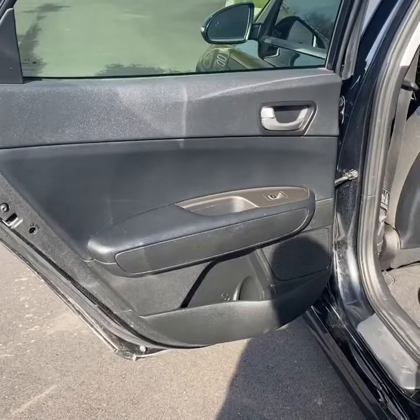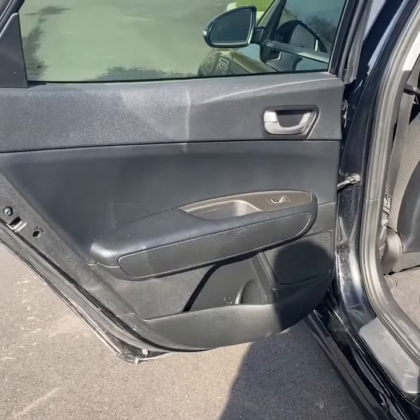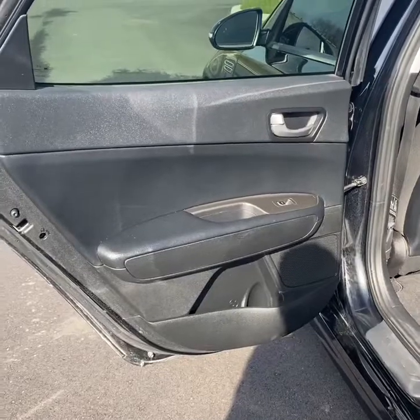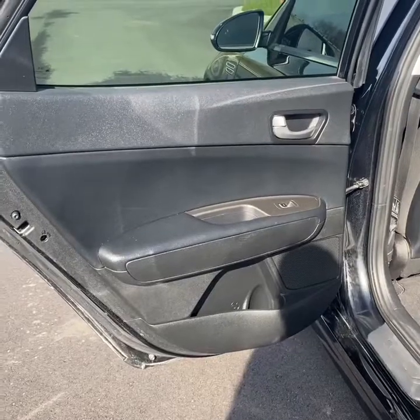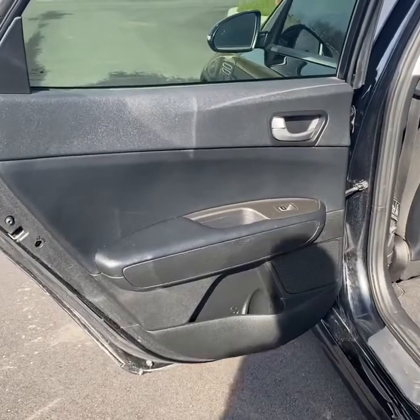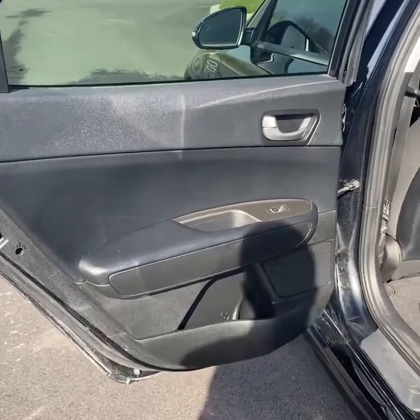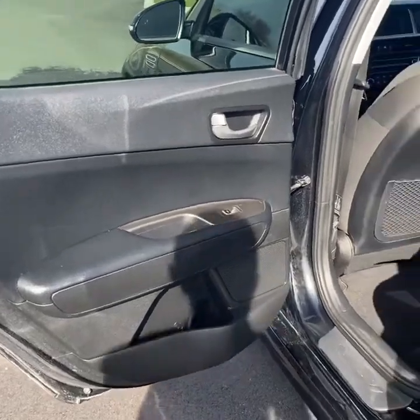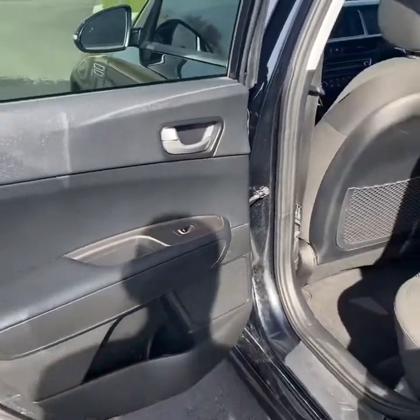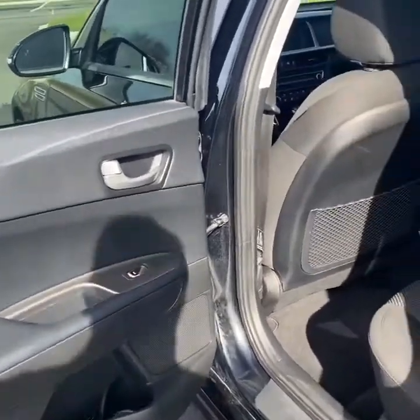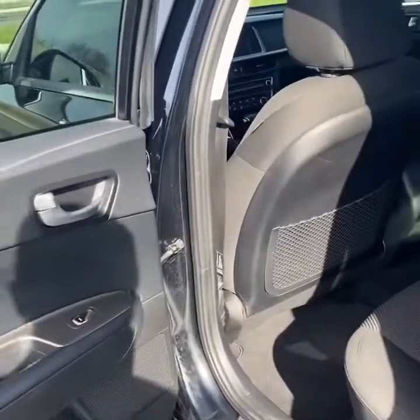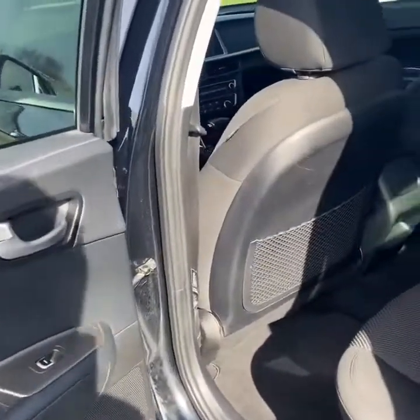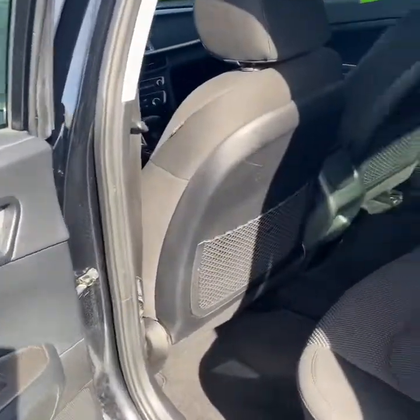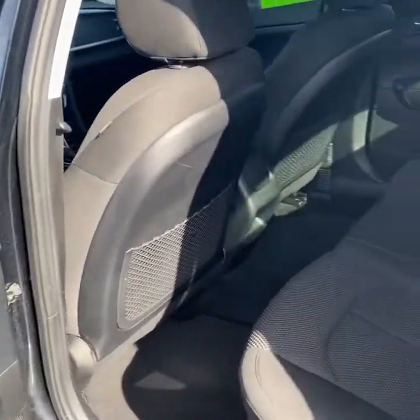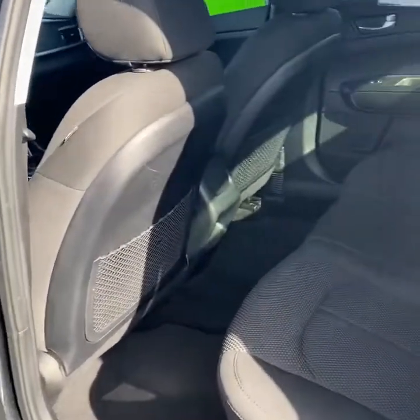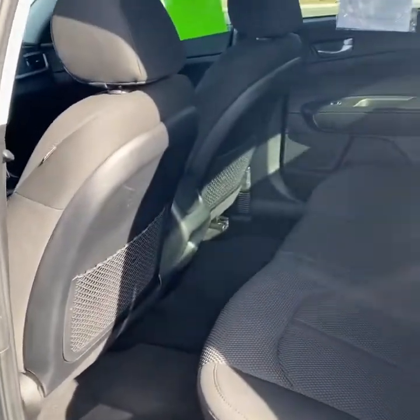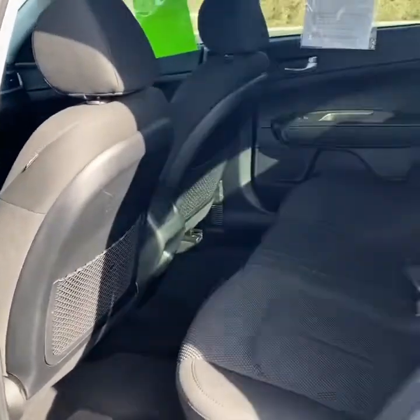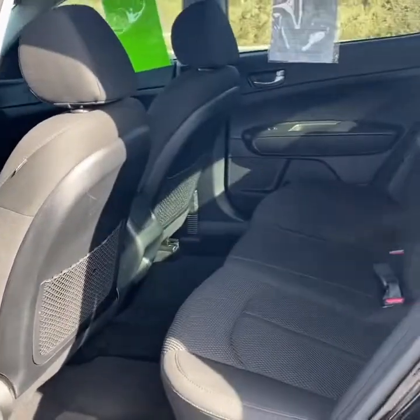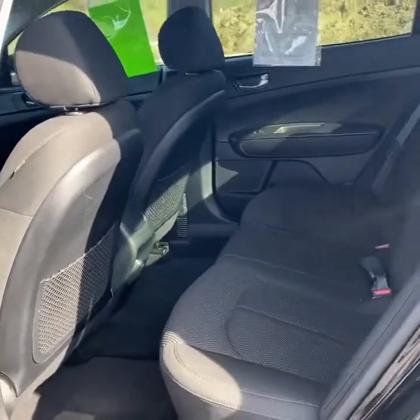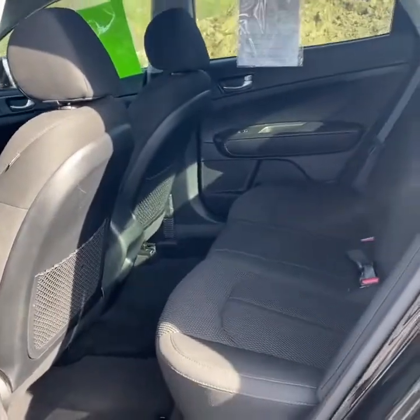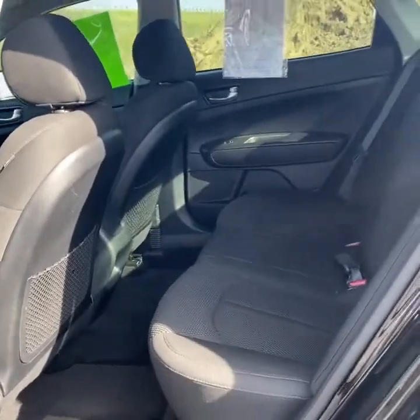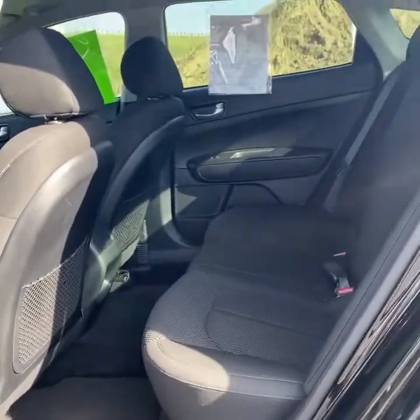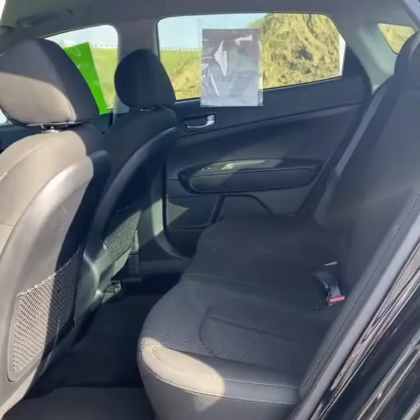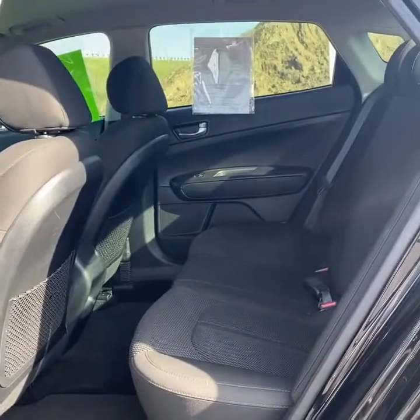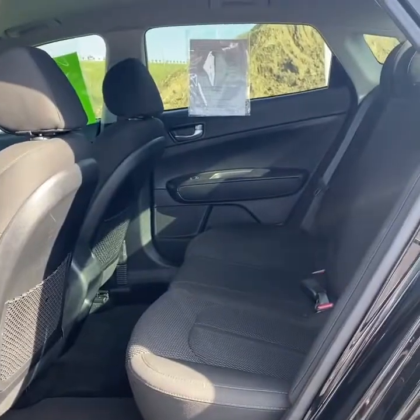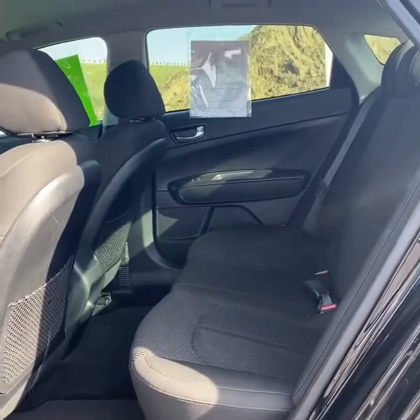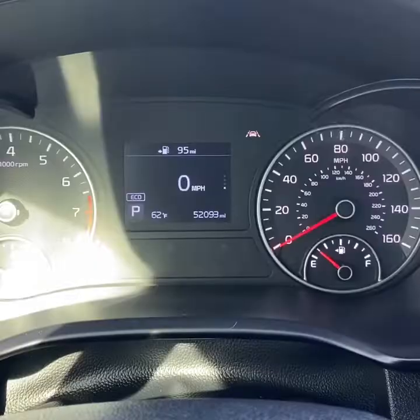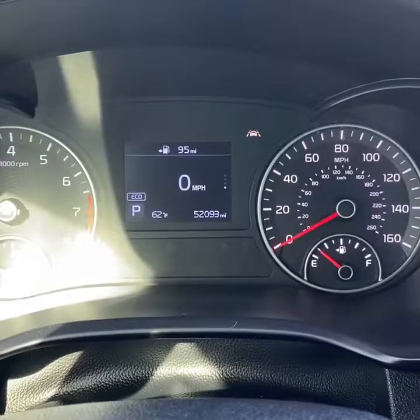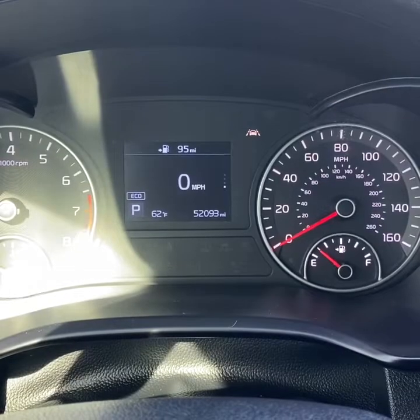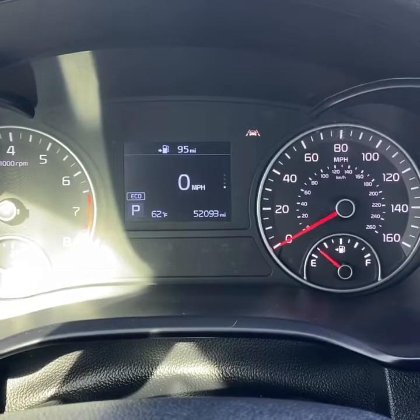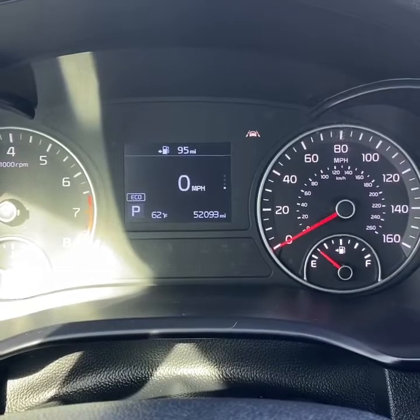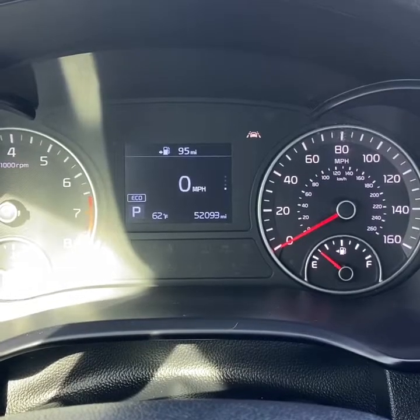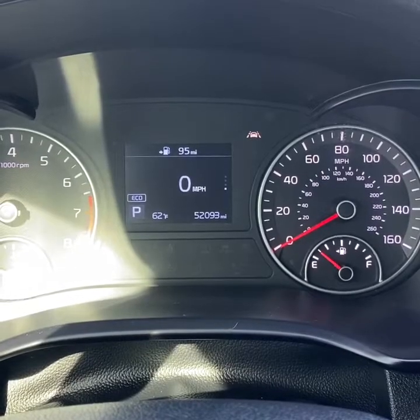Taking a look inside, you have a jet black interior with cloth seating and a decent amount of space back here for passengers. There's the current mileage.